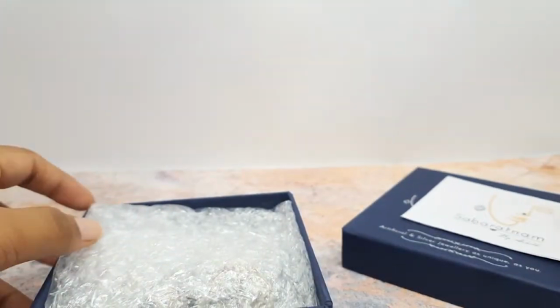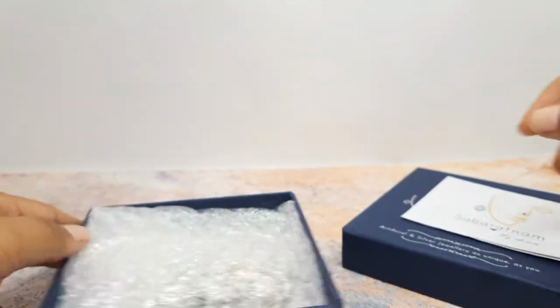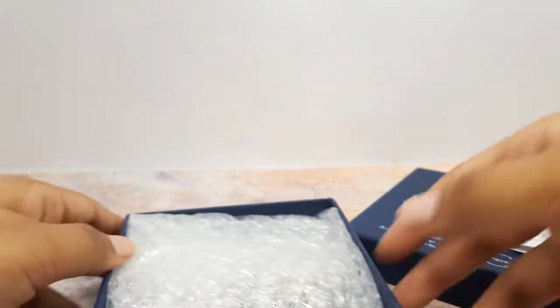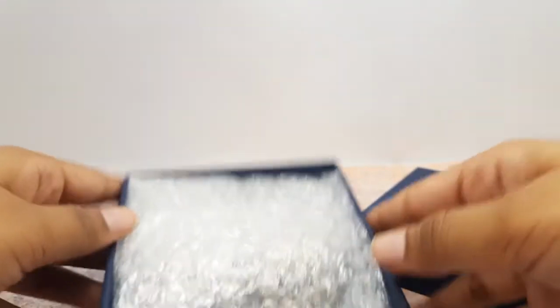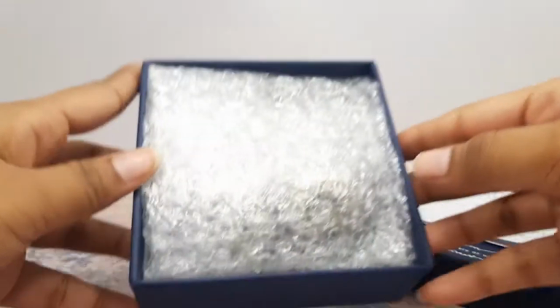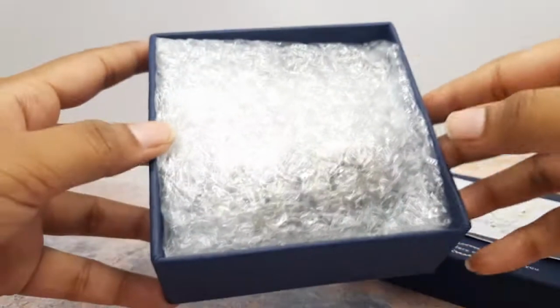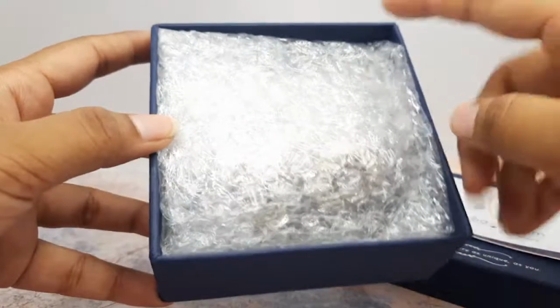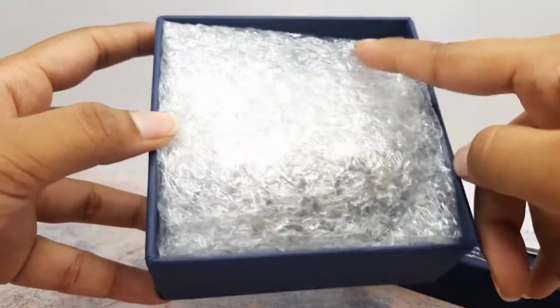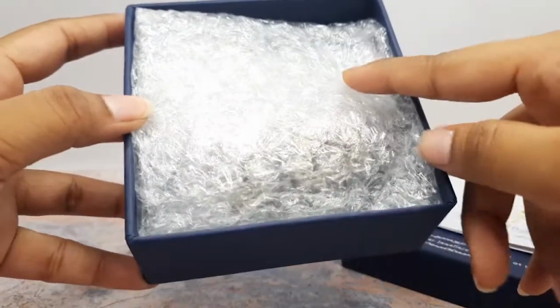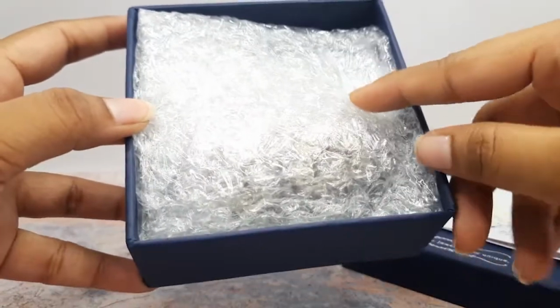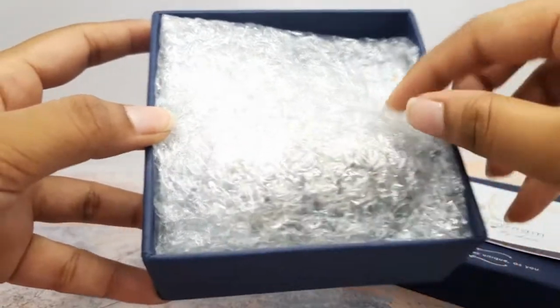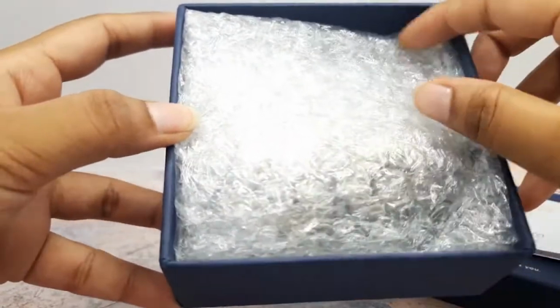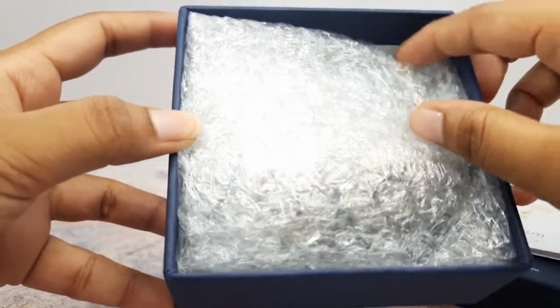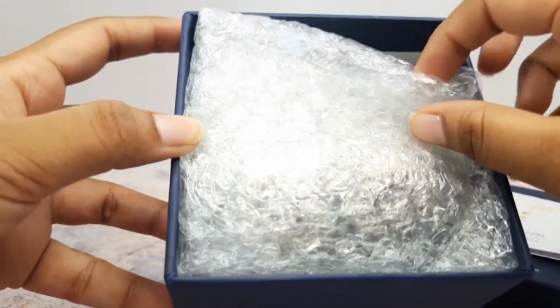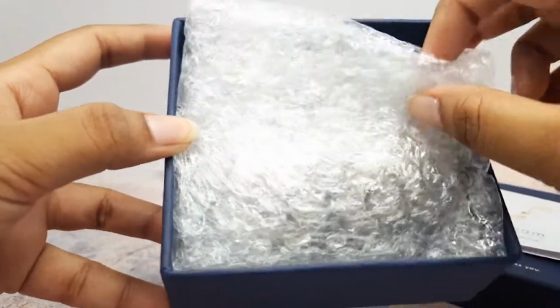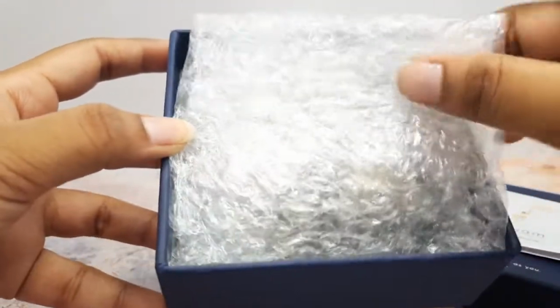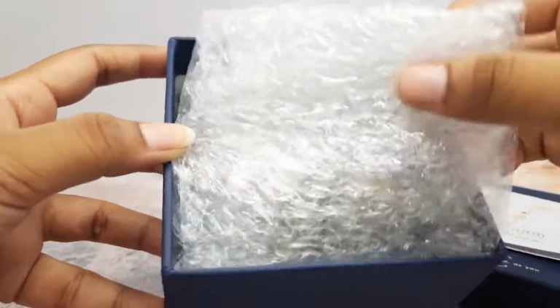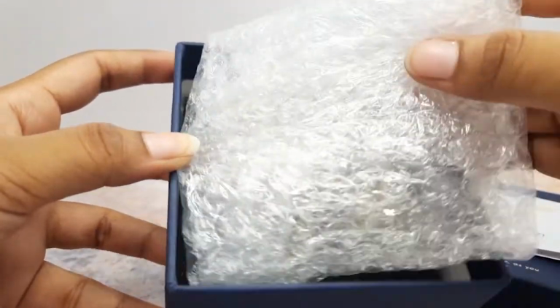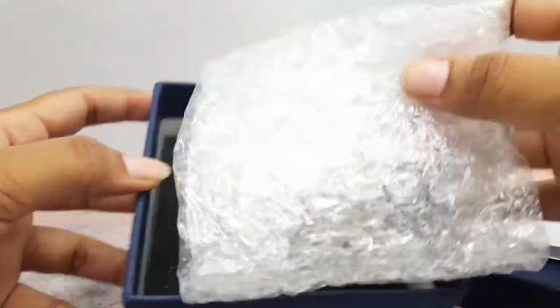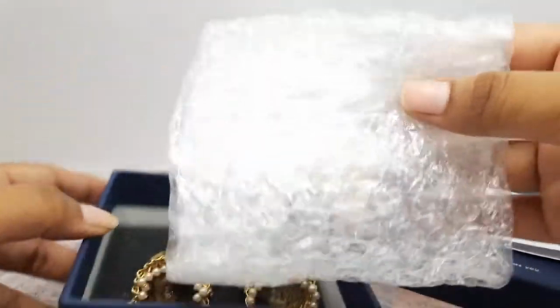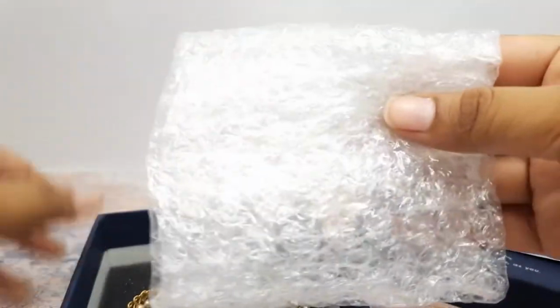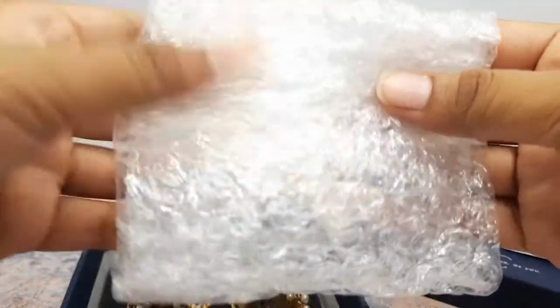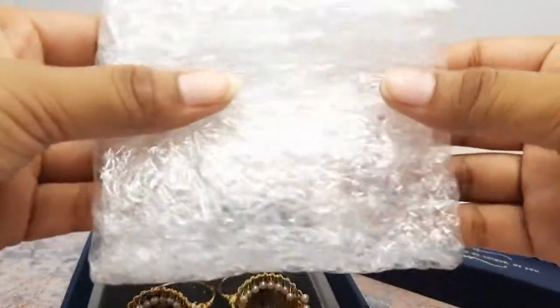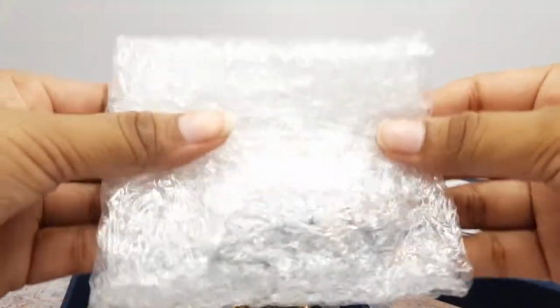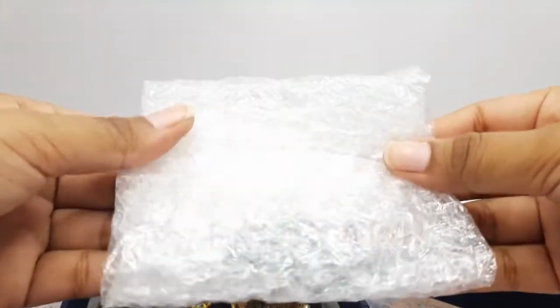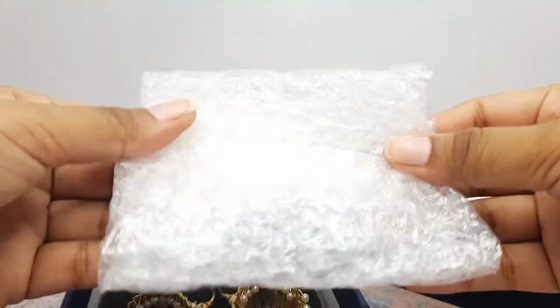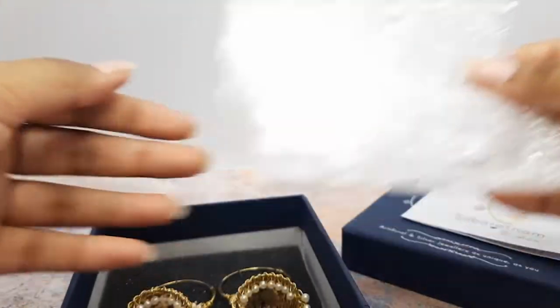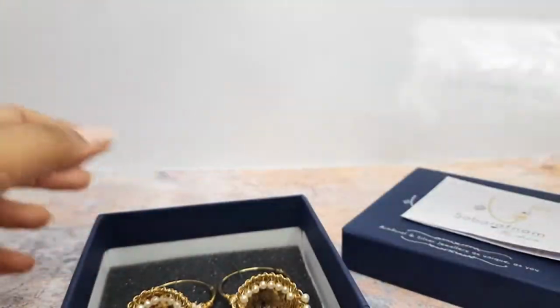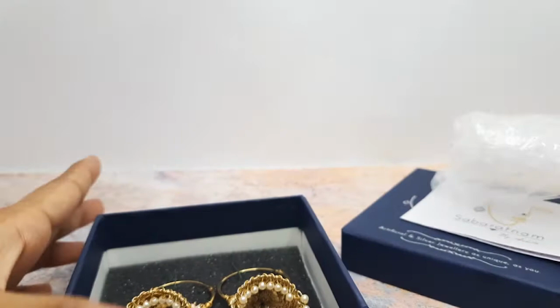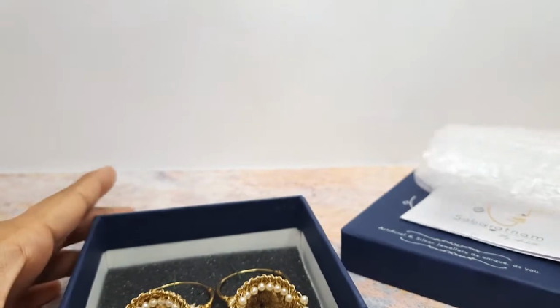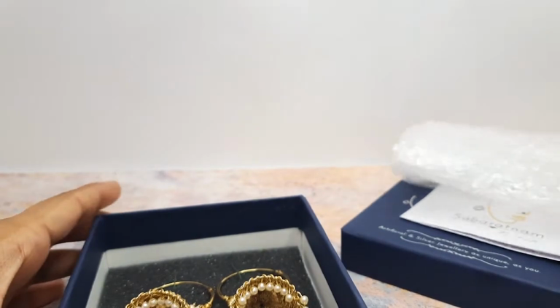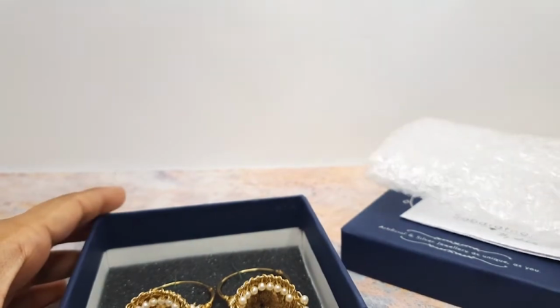Then after this, again you can see that your jewellery will be safe under this bubble wrap. And here comes your choice of jewellery.